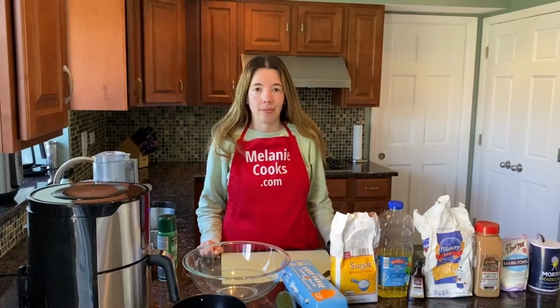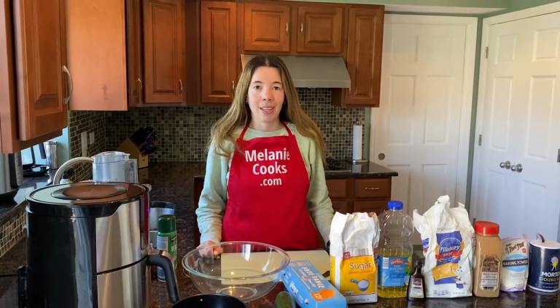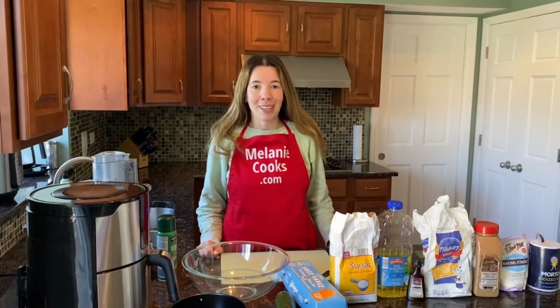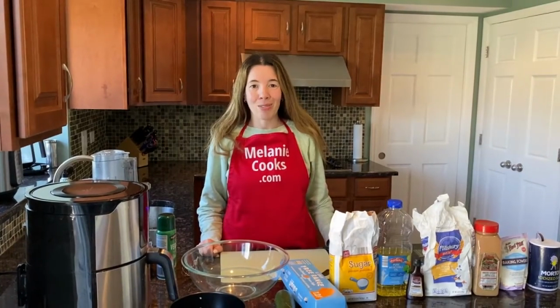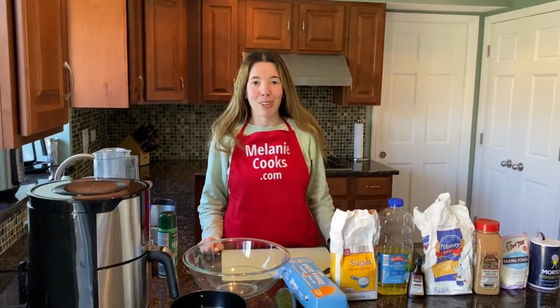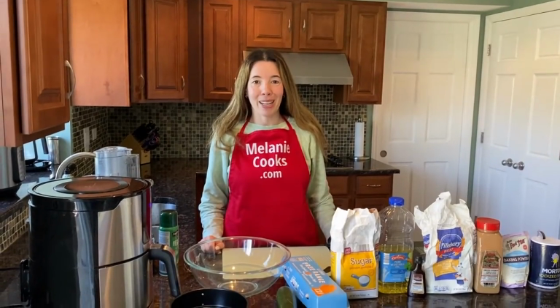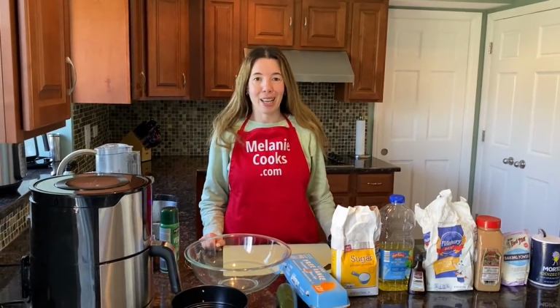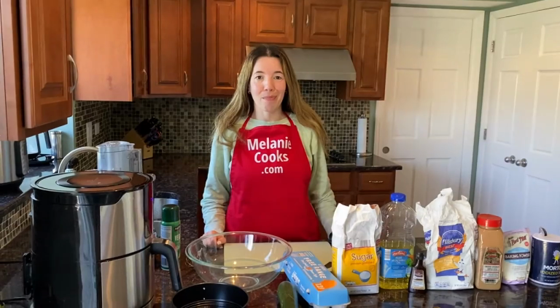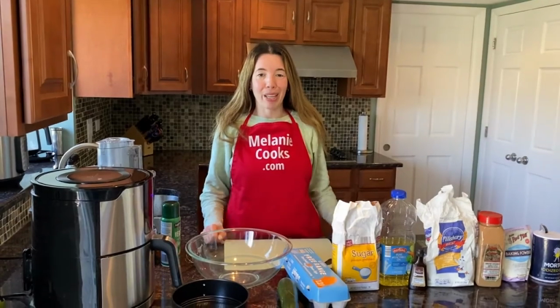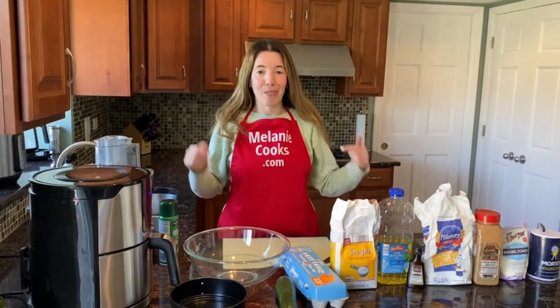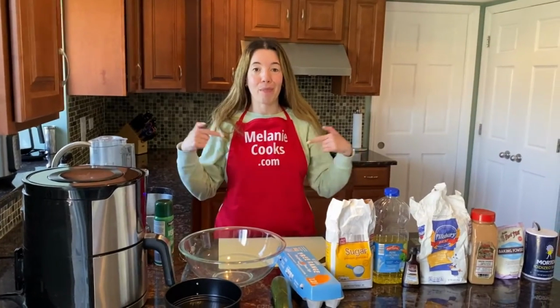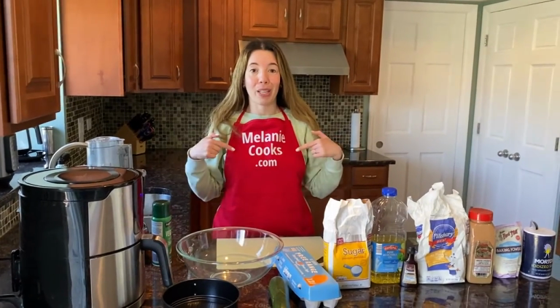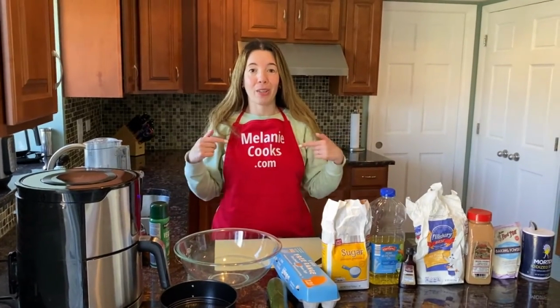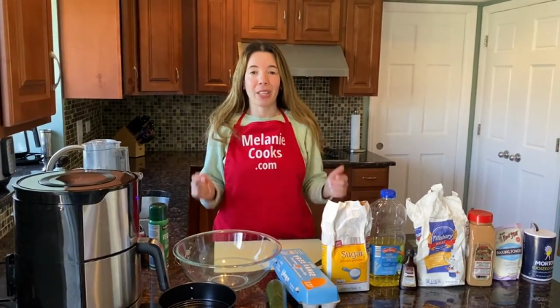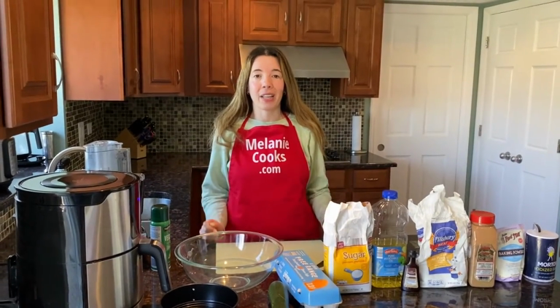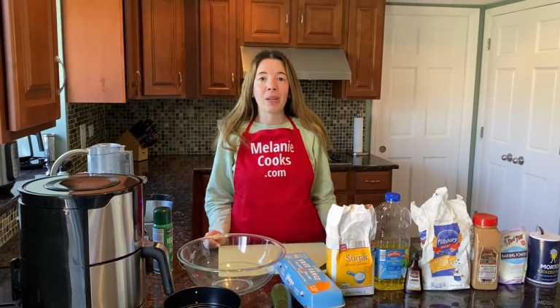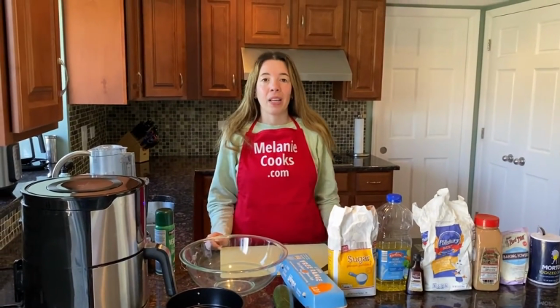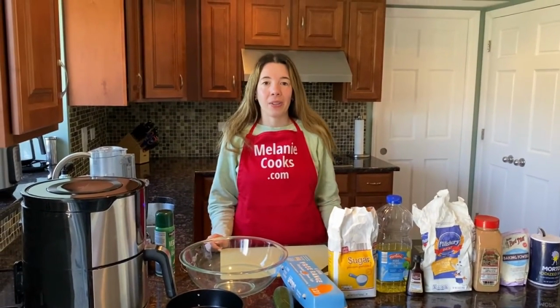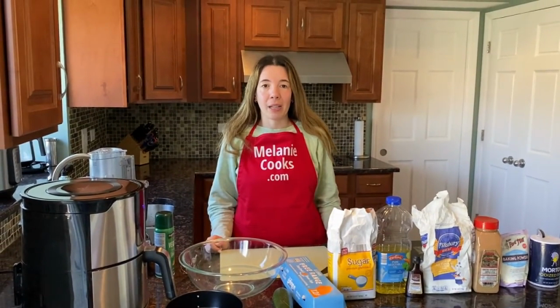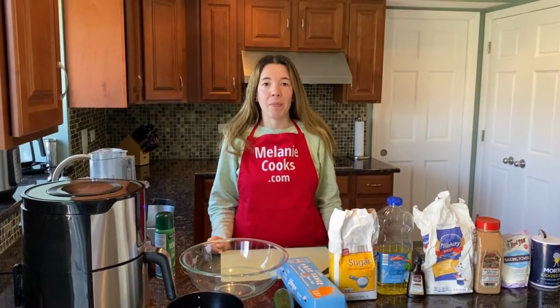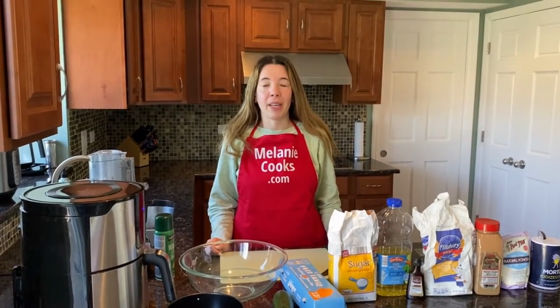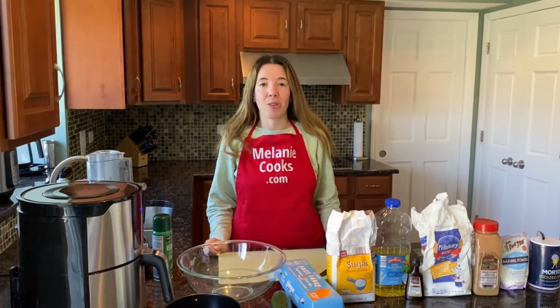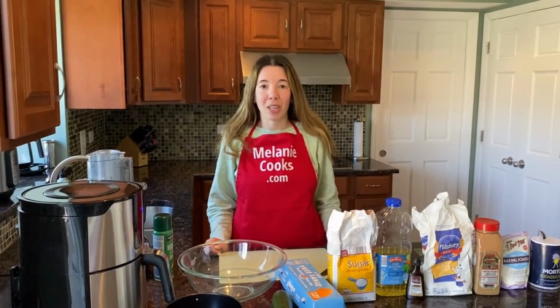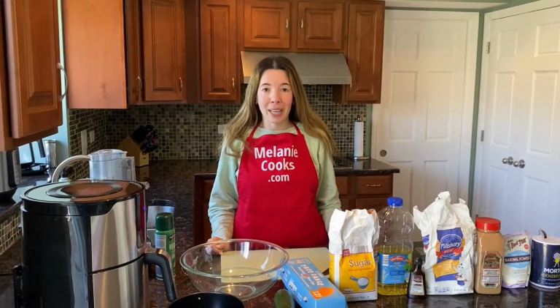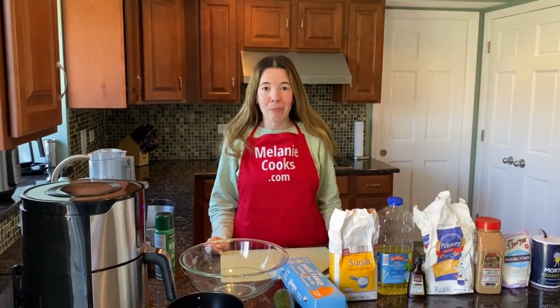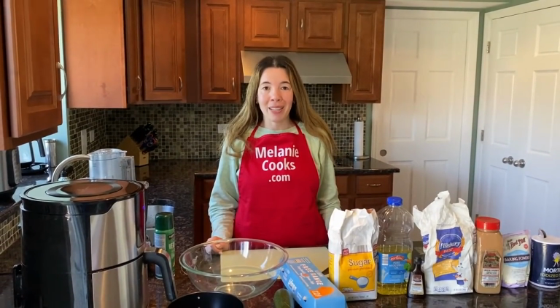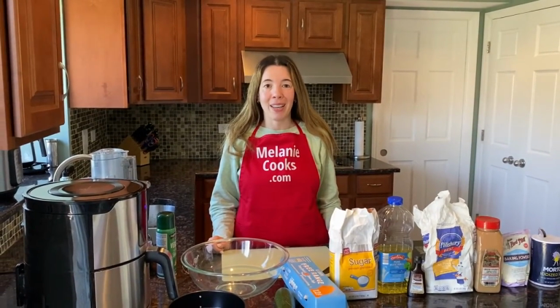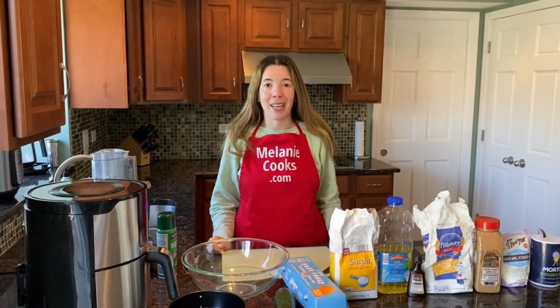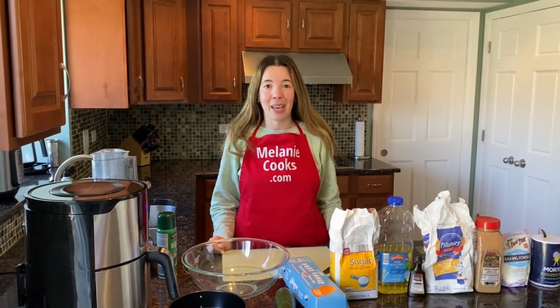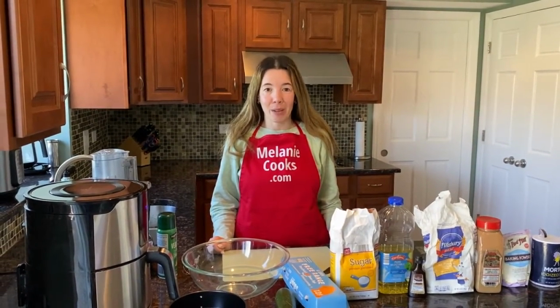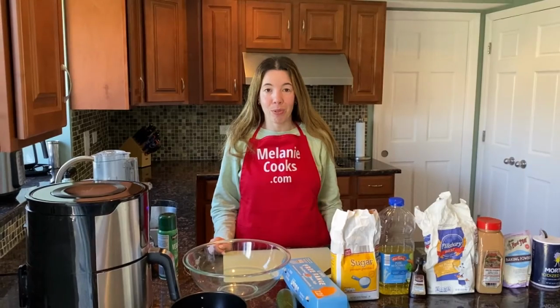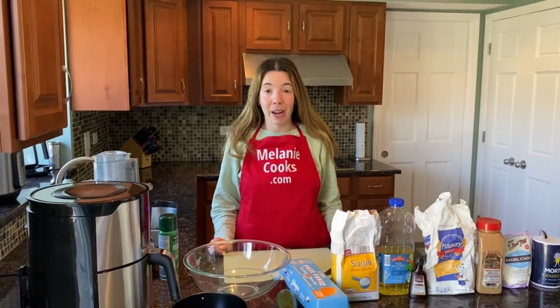Hello friends, I'm Melanie from melaniecooks.com and today I'll be making zucchini bread in the air fryer.